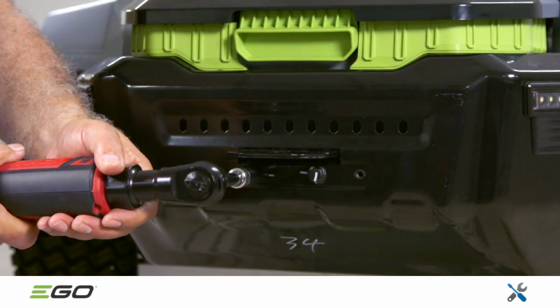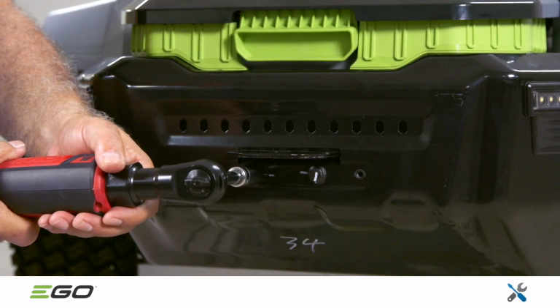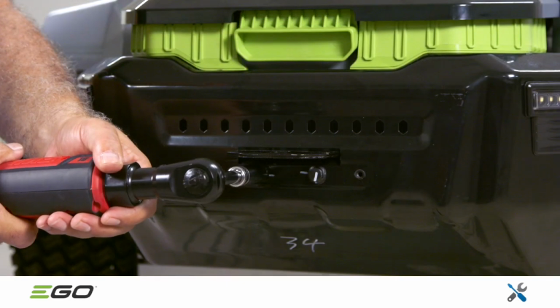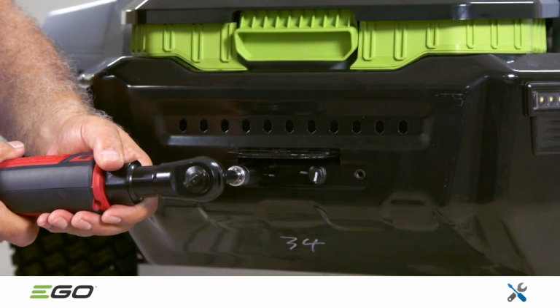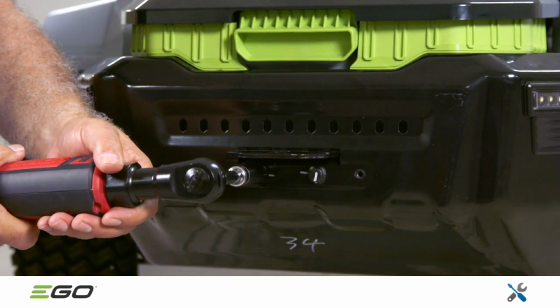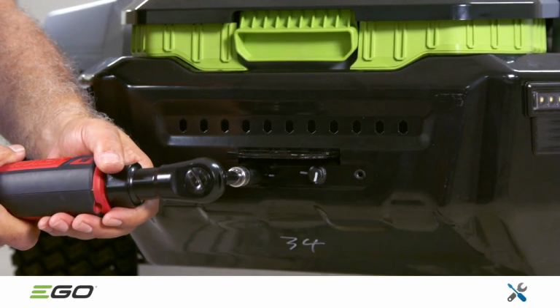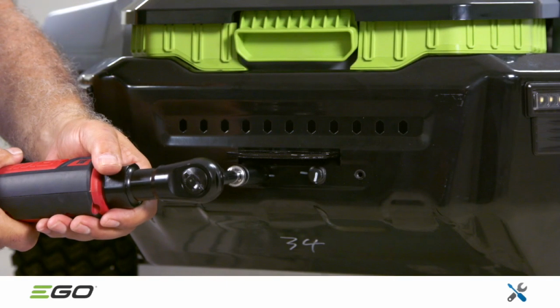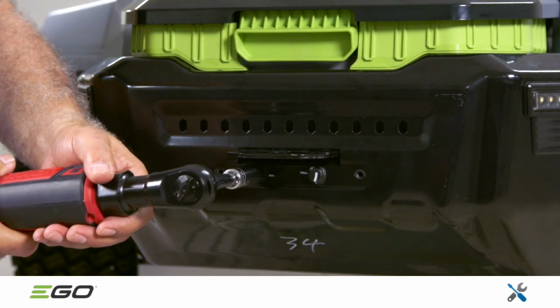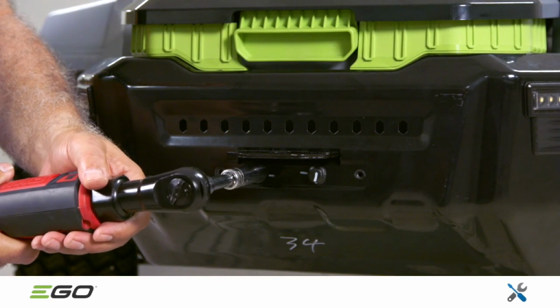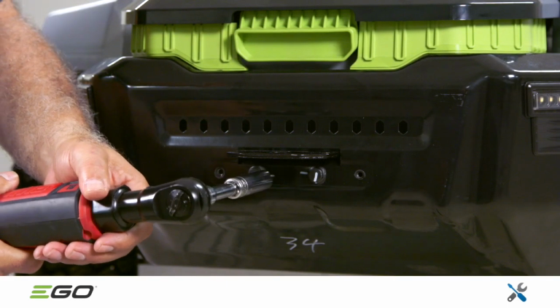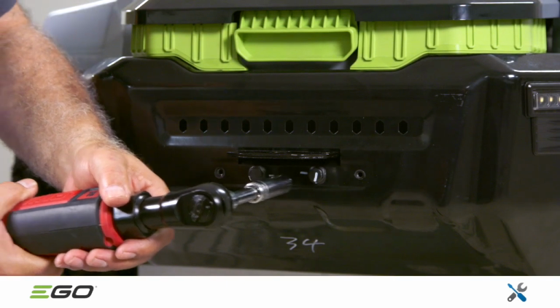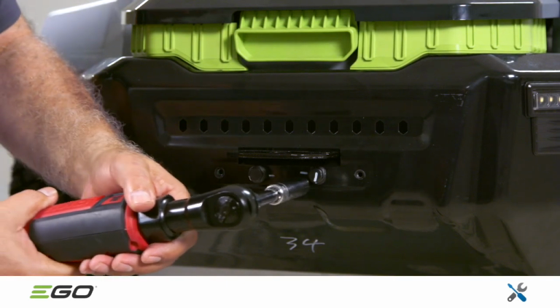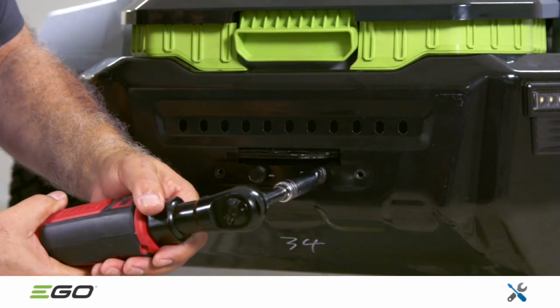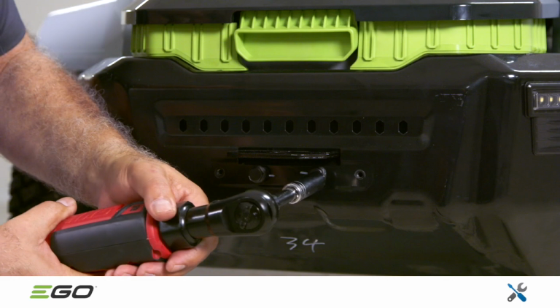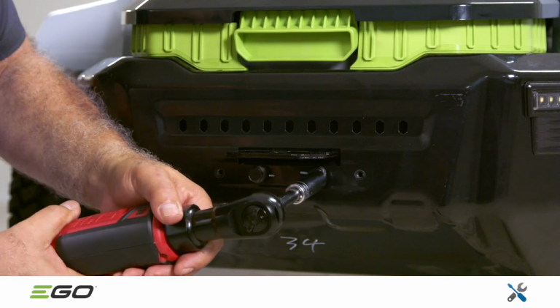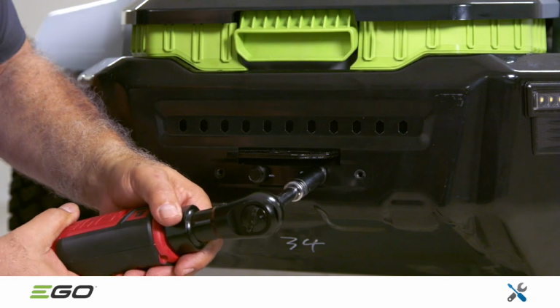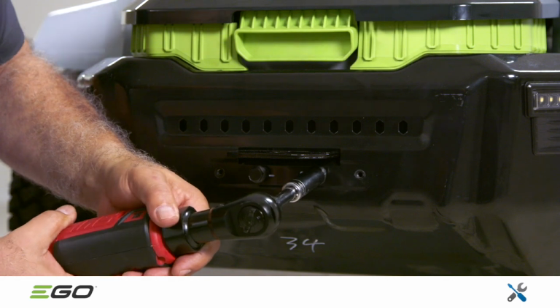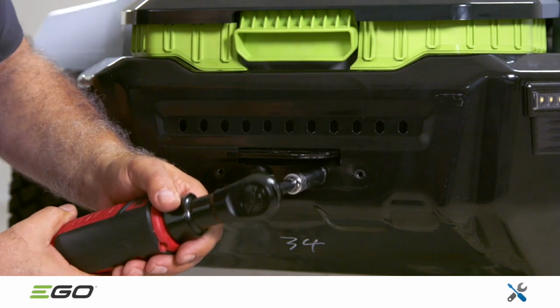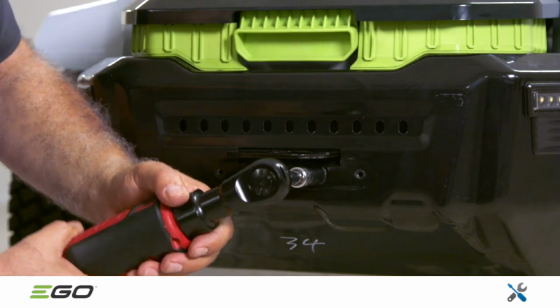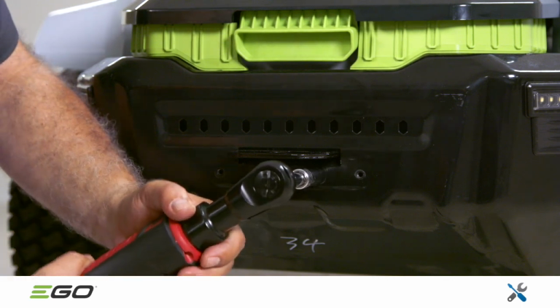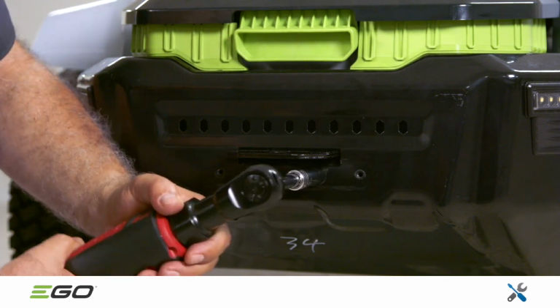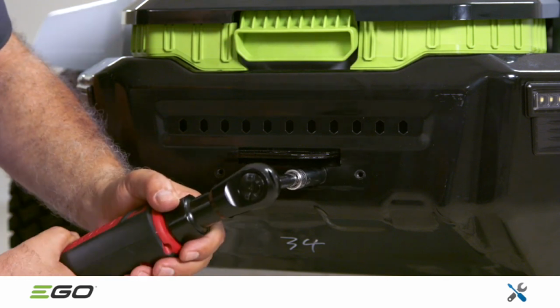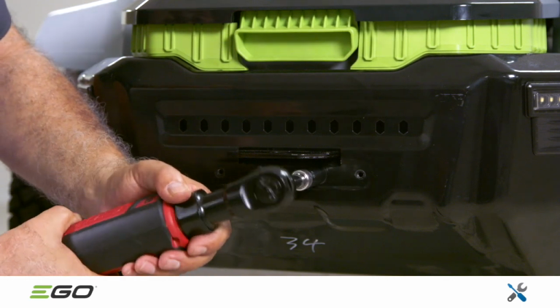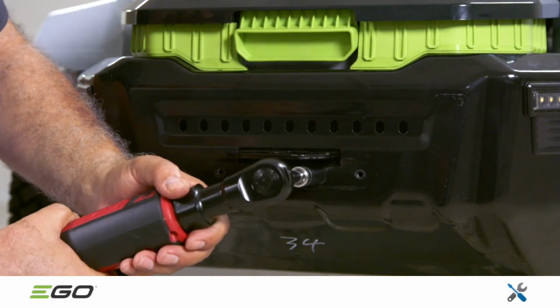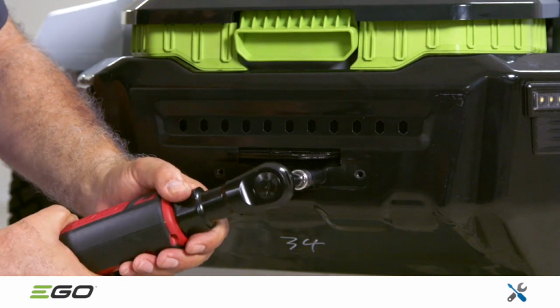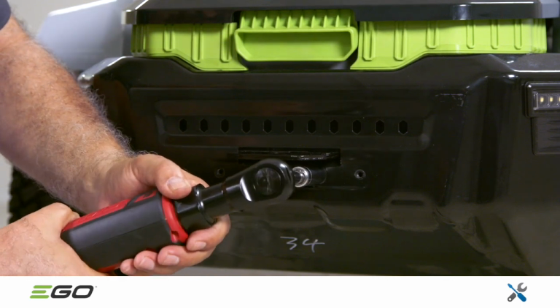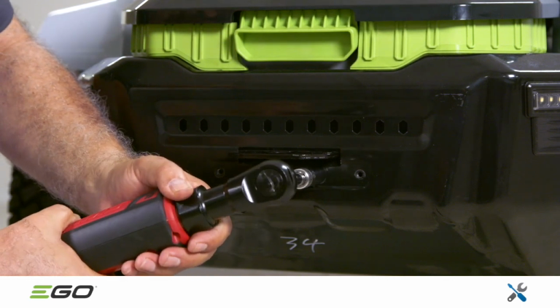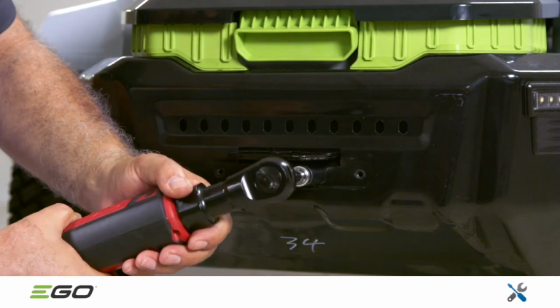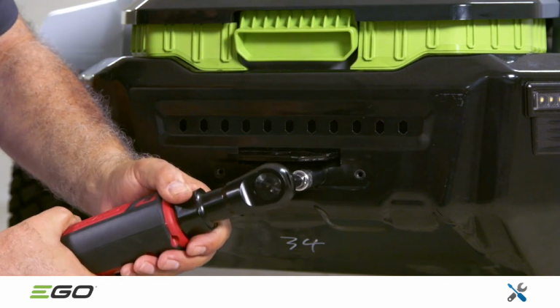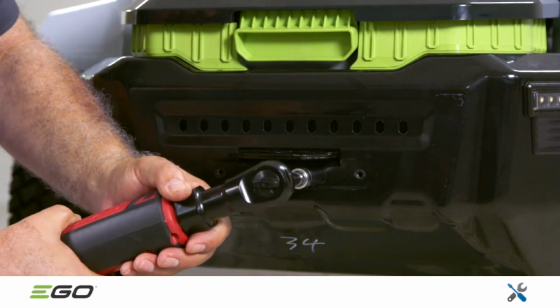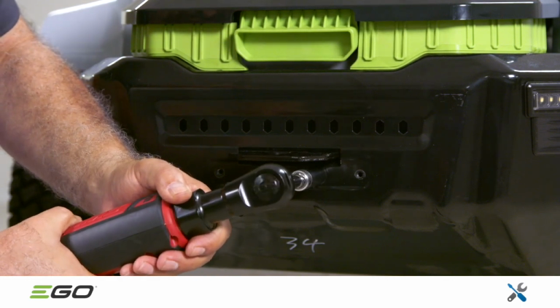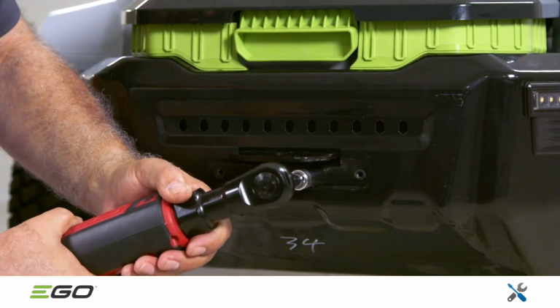Using a 13mm socket wrench, remove the two hex bolts that secure the hitch.